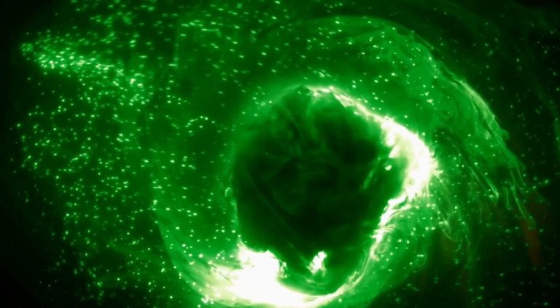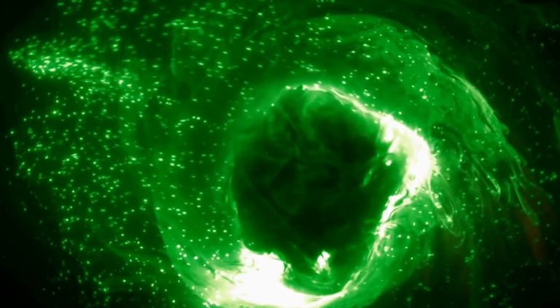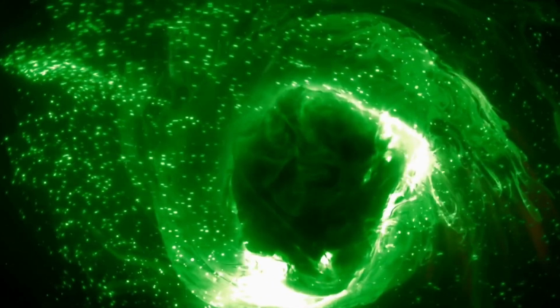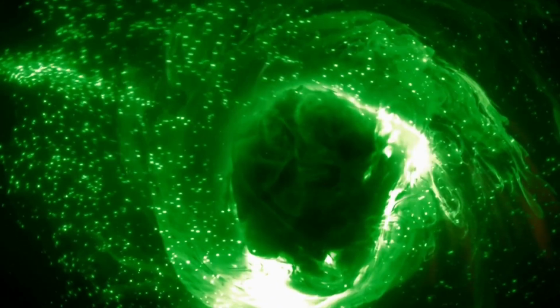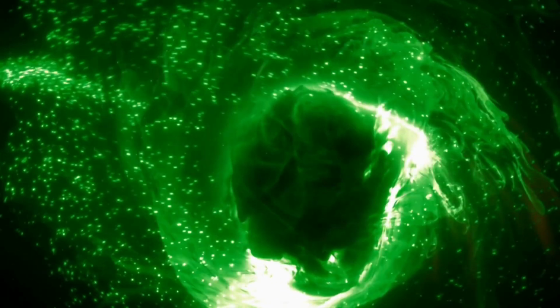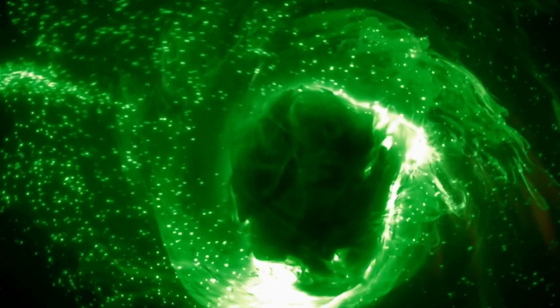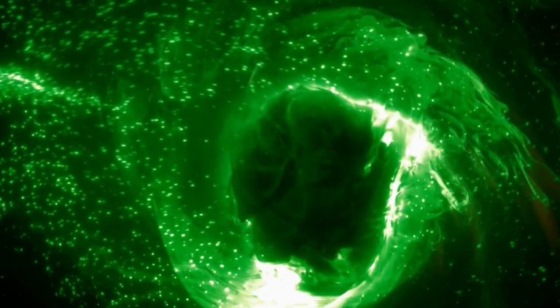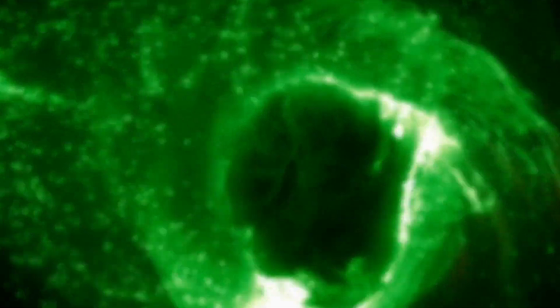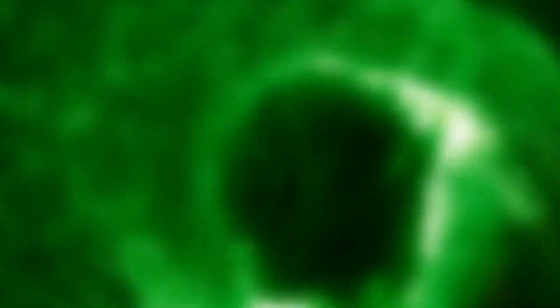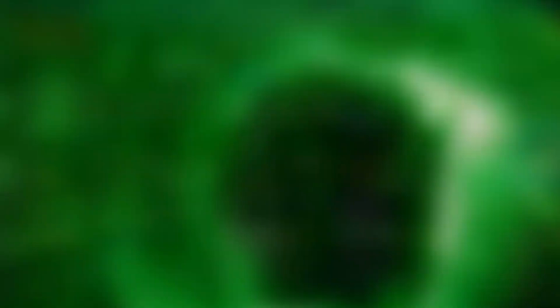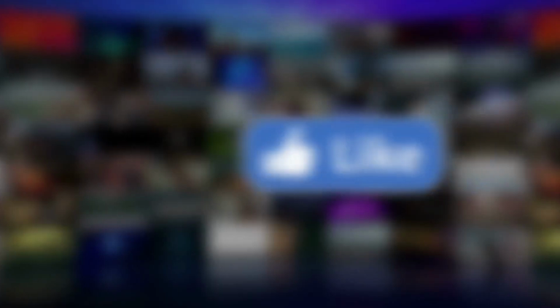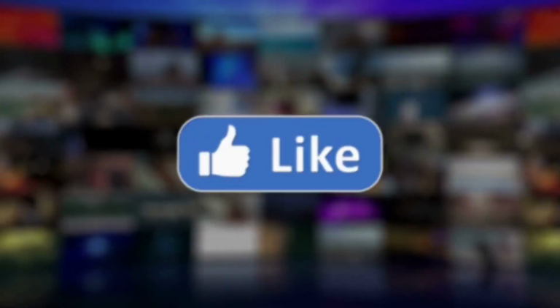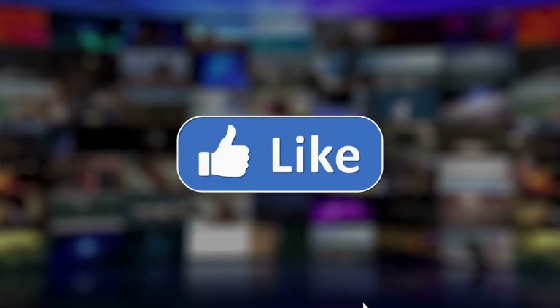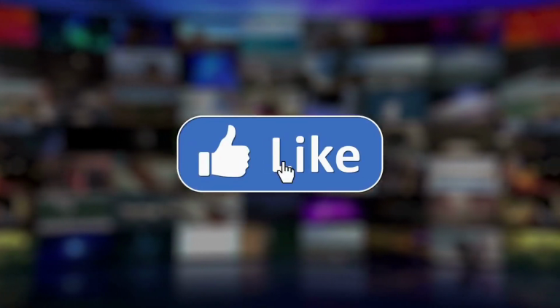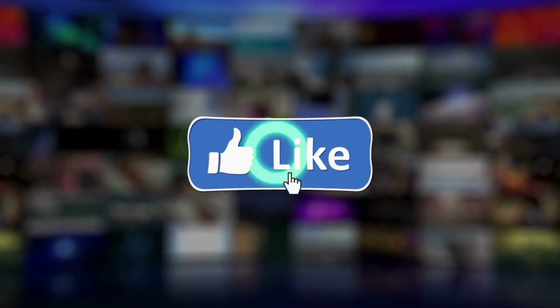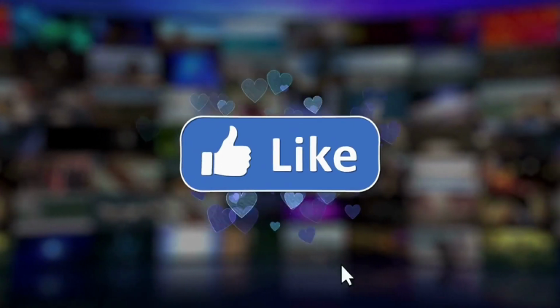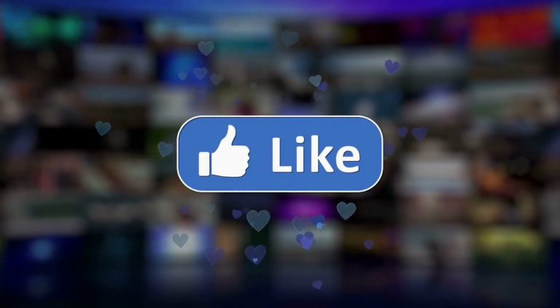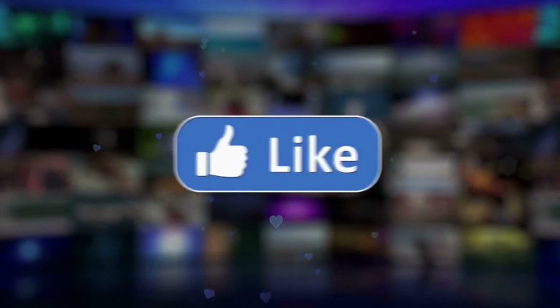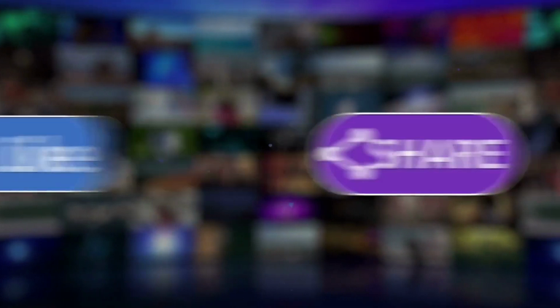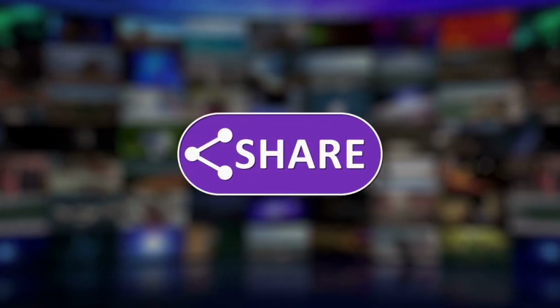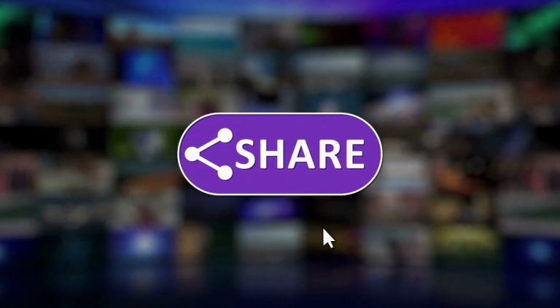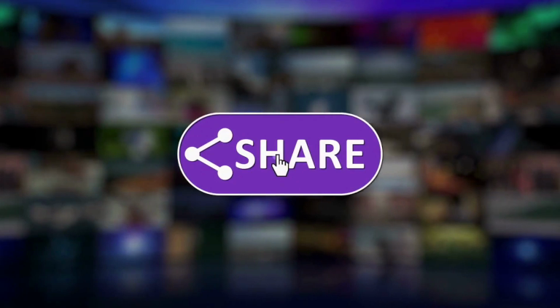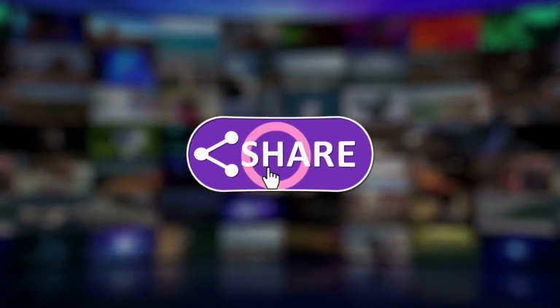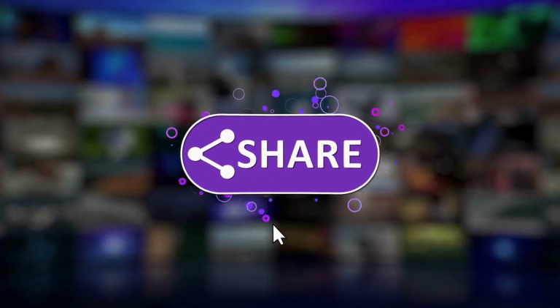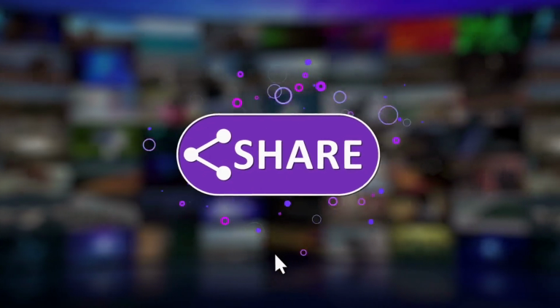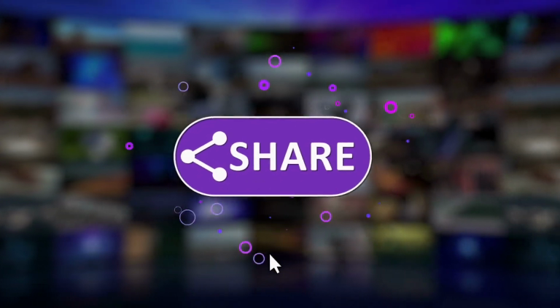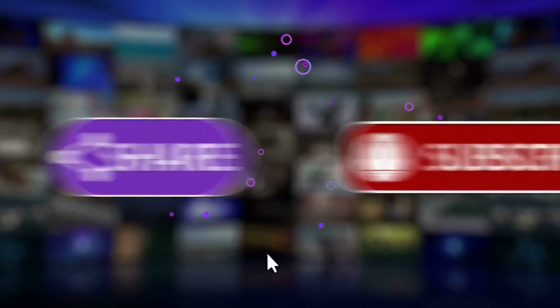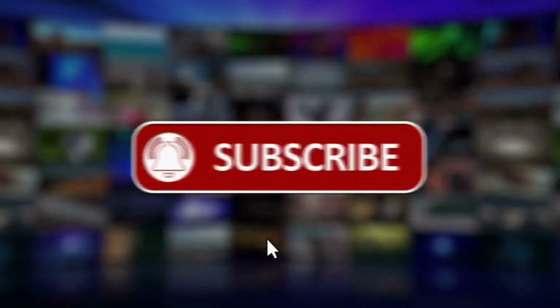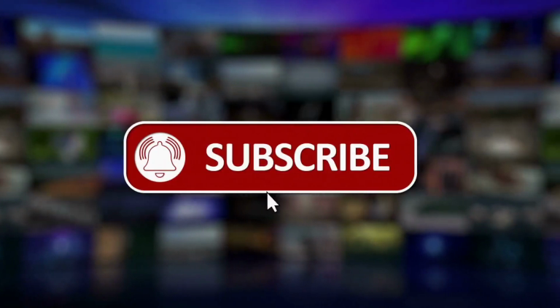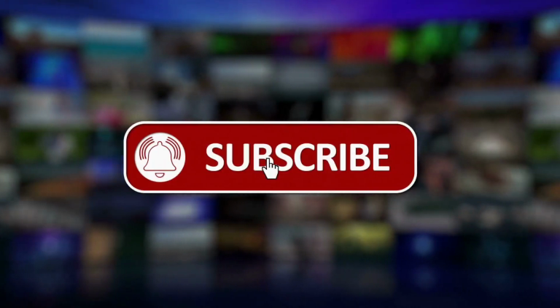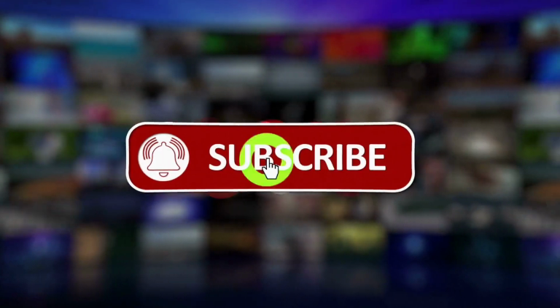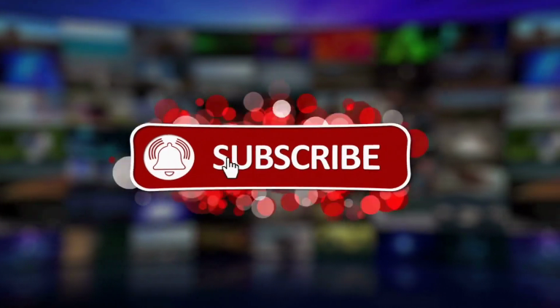Leave something interesting in the comments. Like, subscribe and dive into more scientific secrets with us.